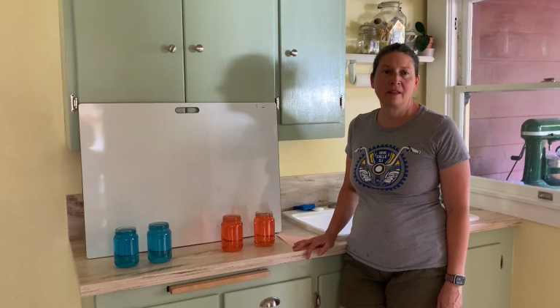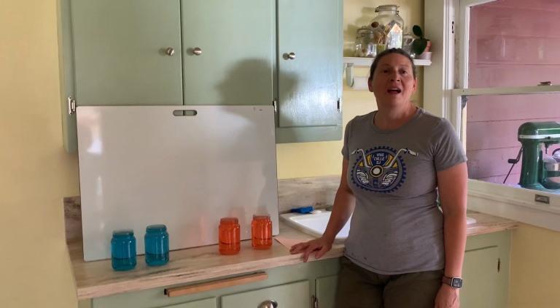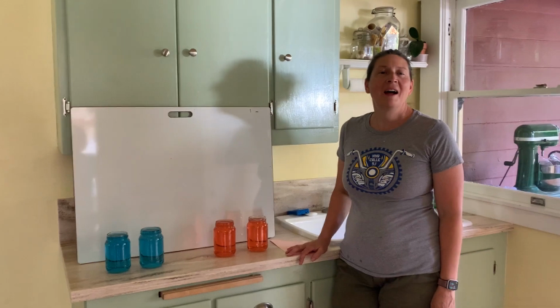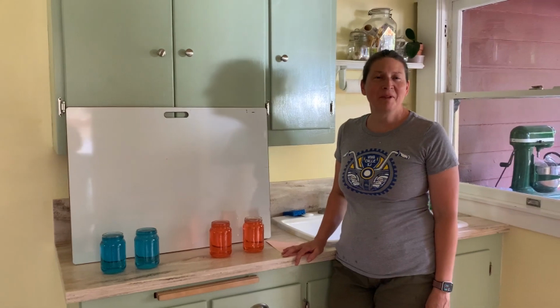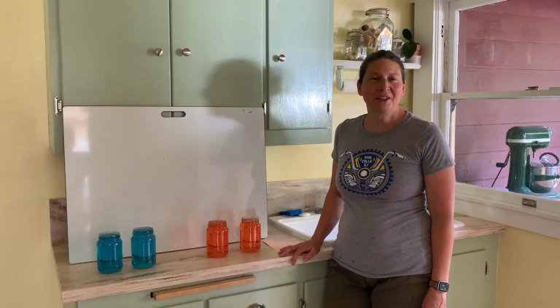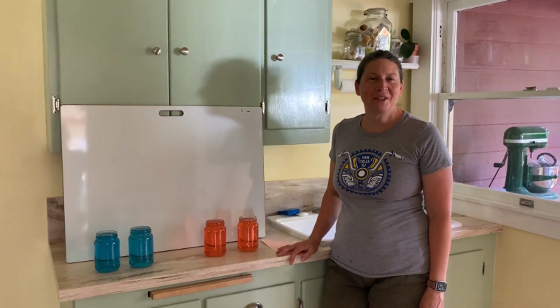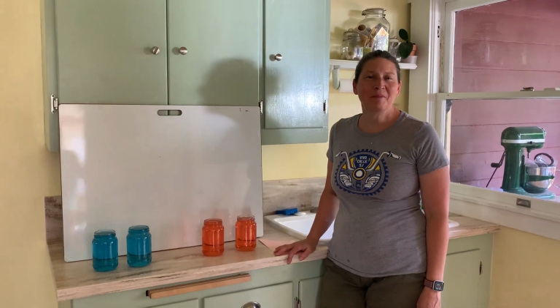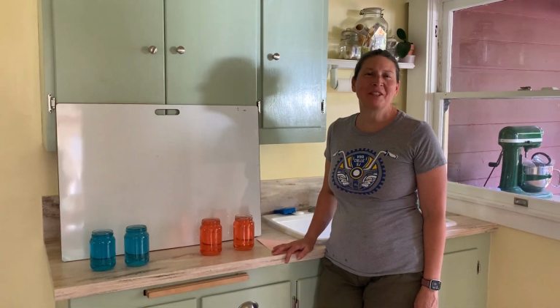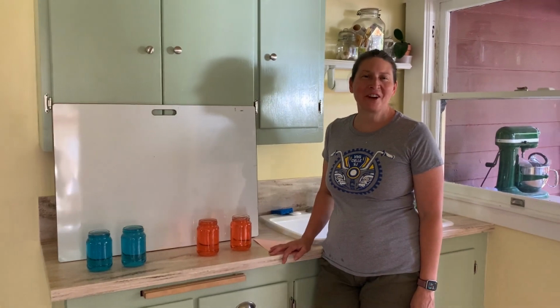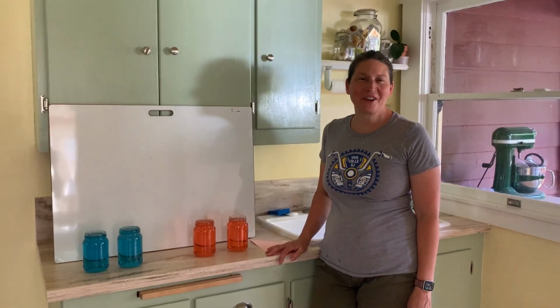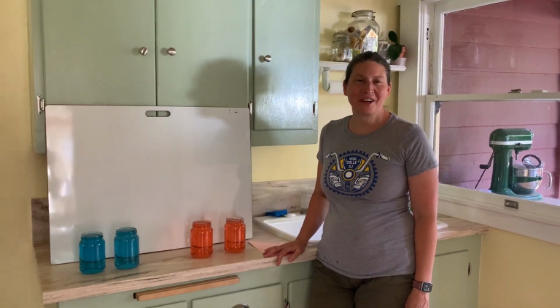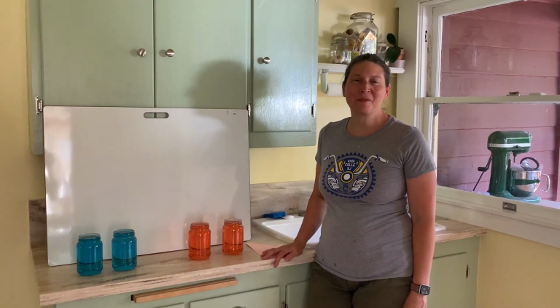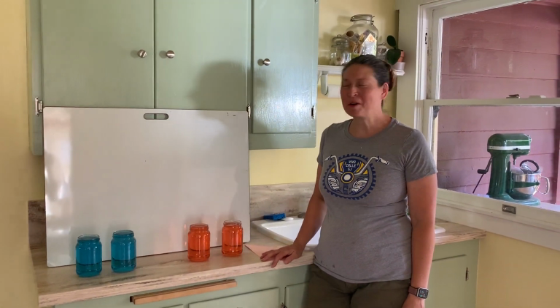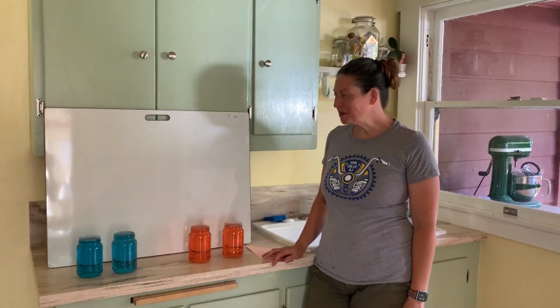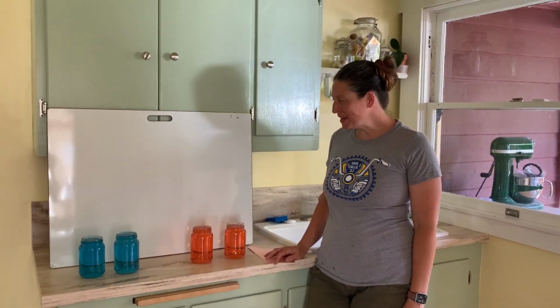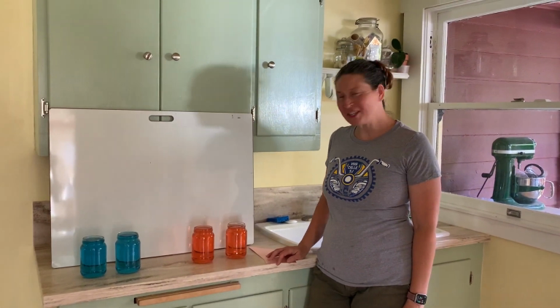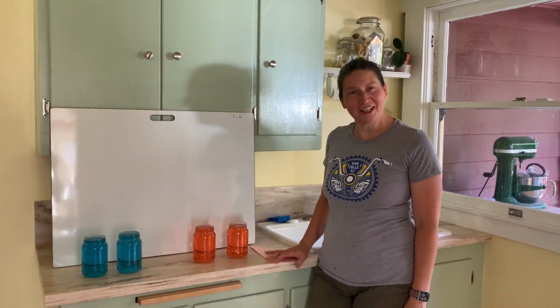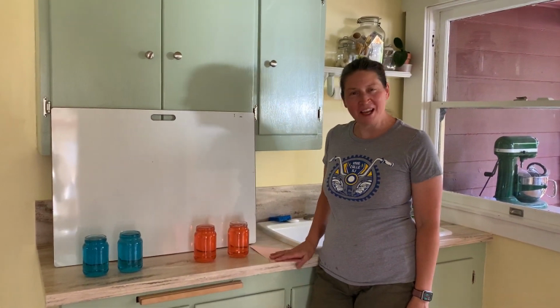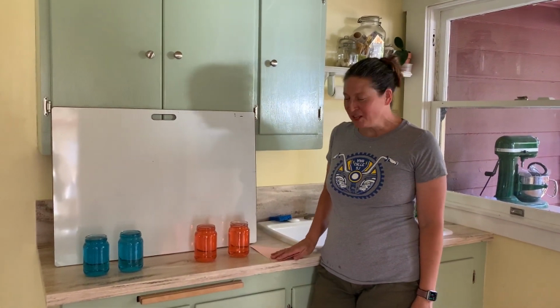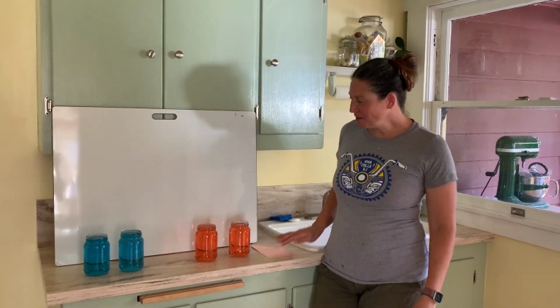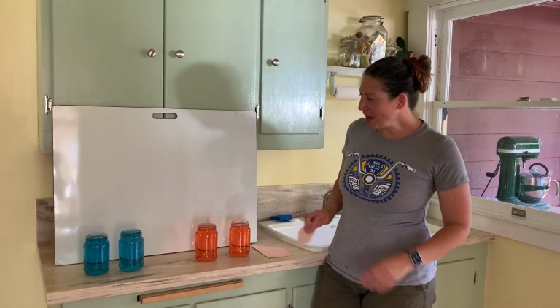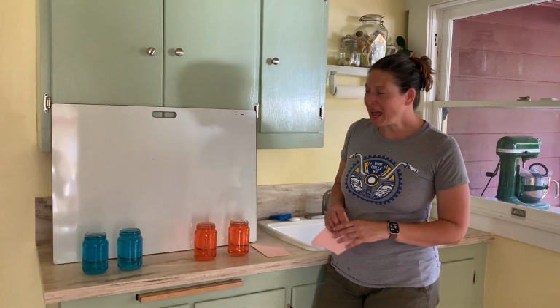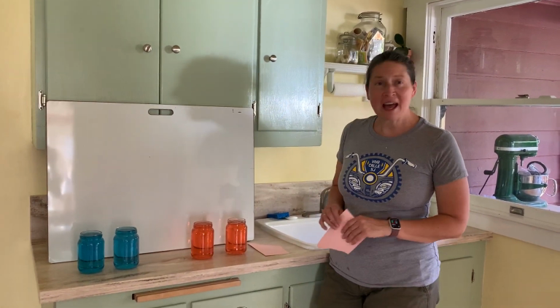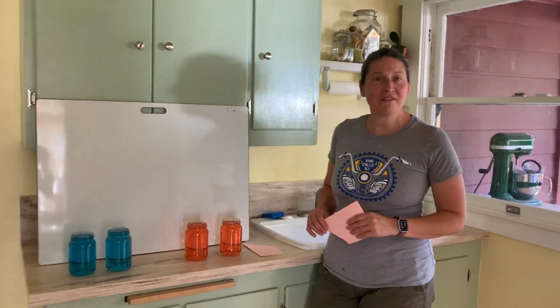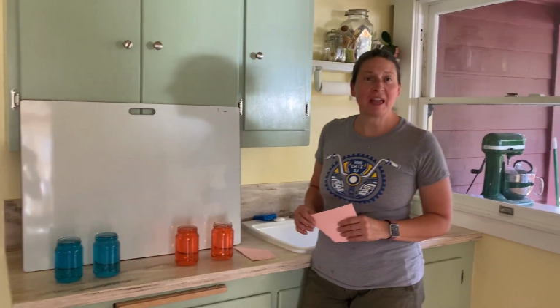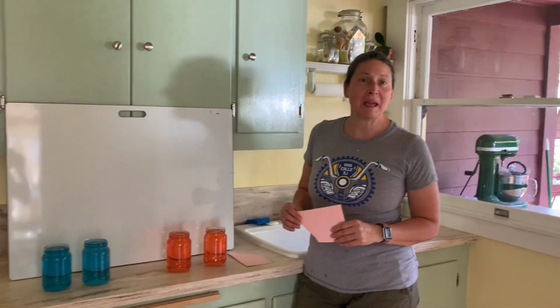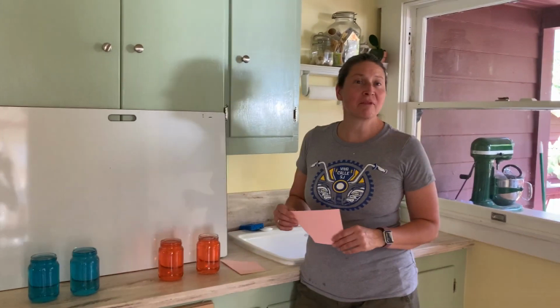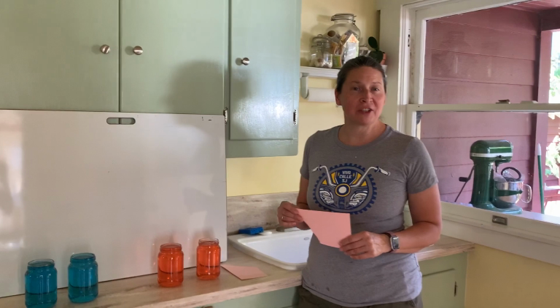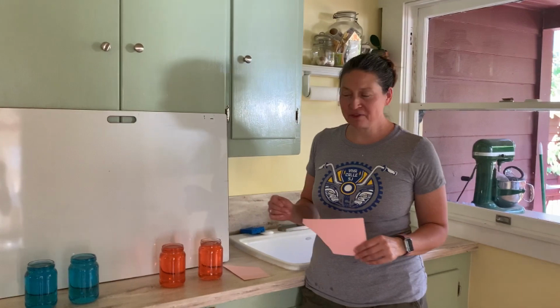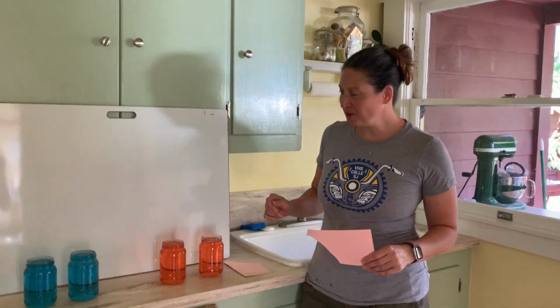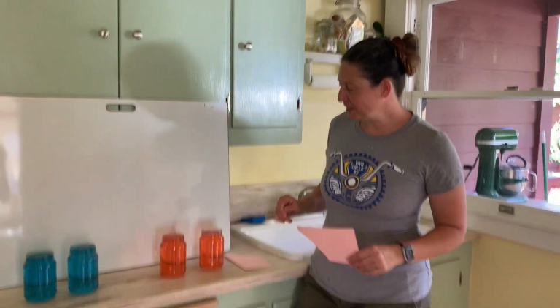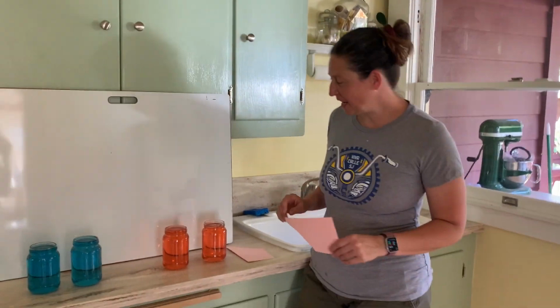Hi boys and girls, Mrs. Gardner here. Welcome to my kitchen. I have a project for you today.